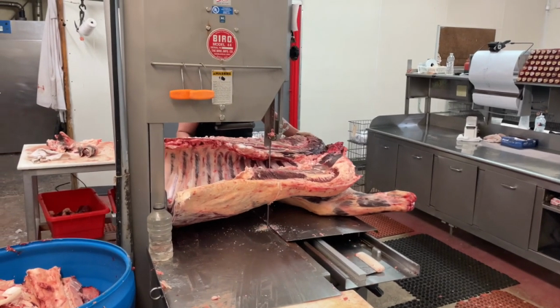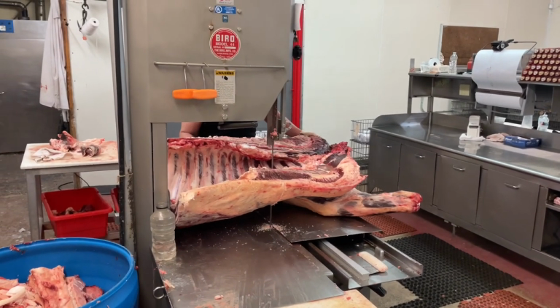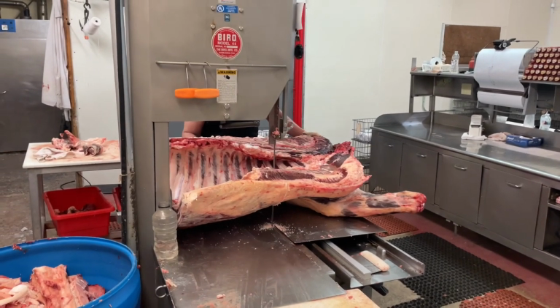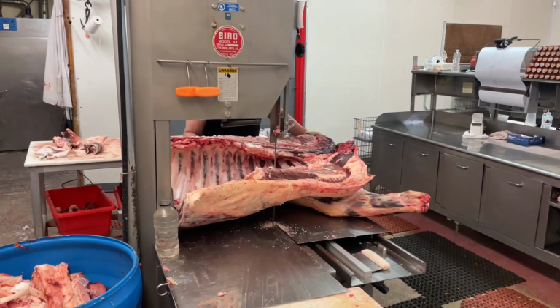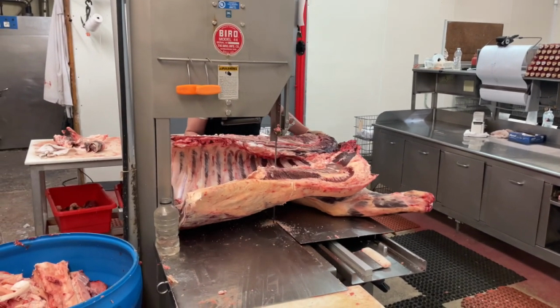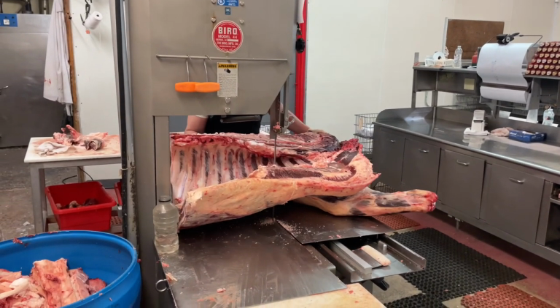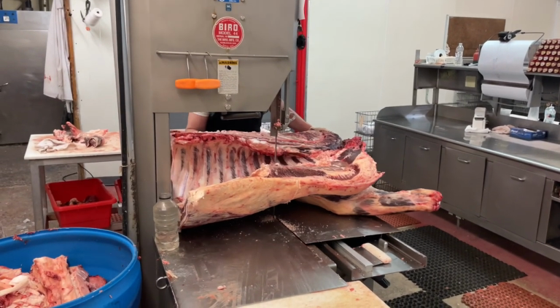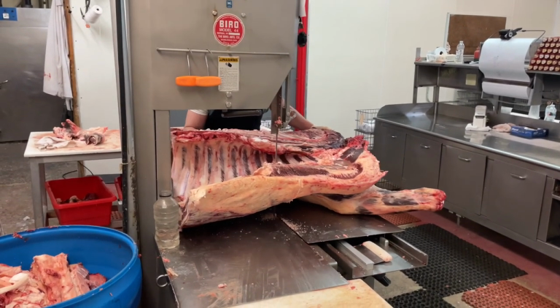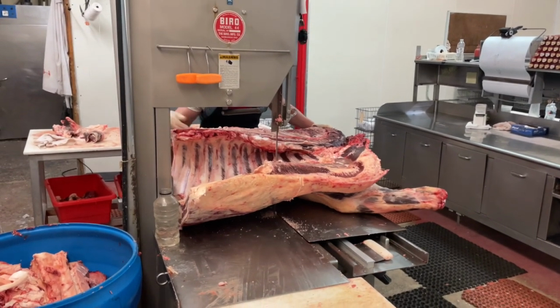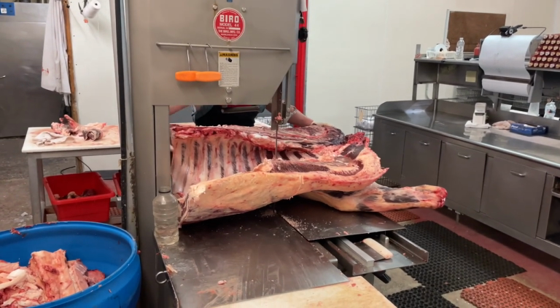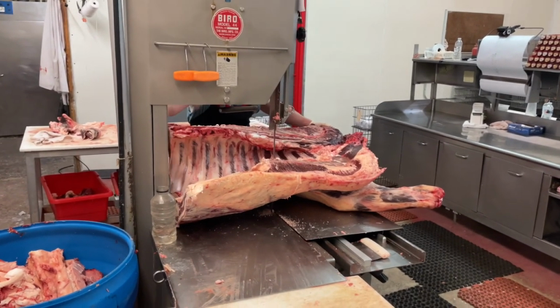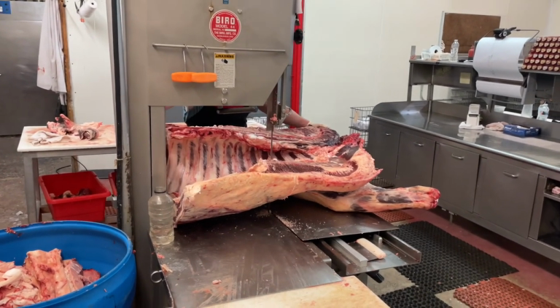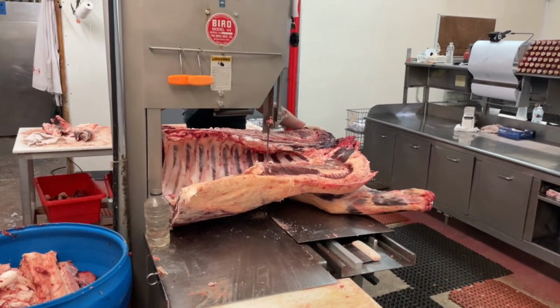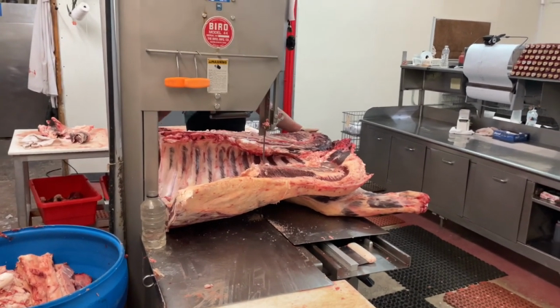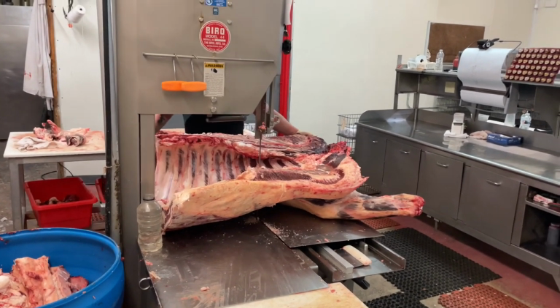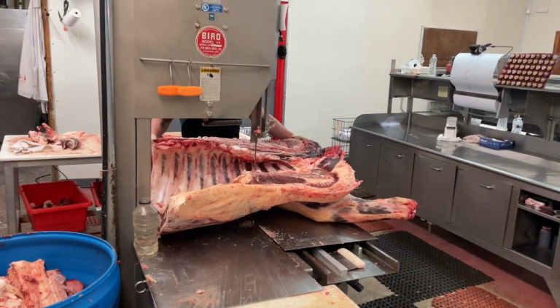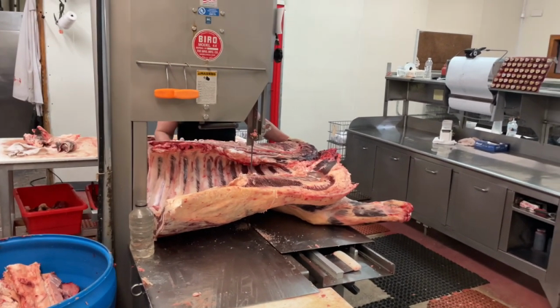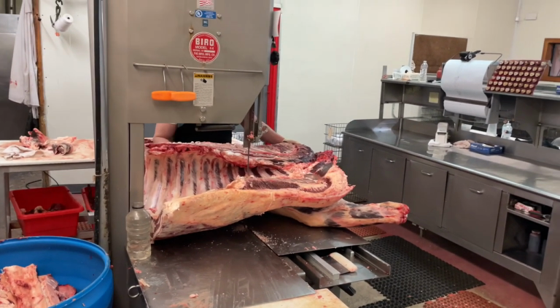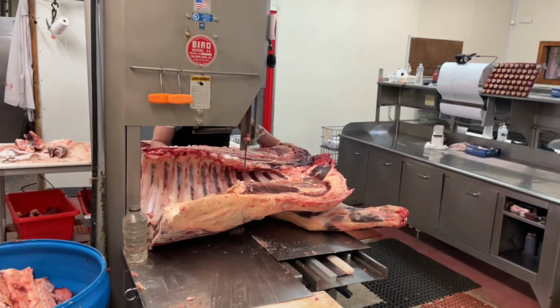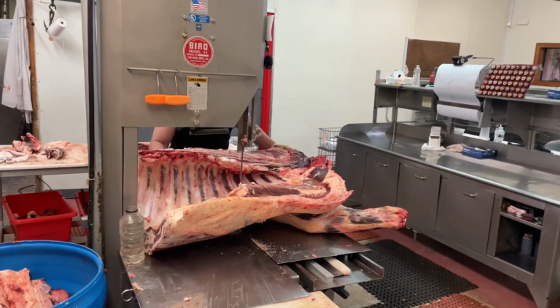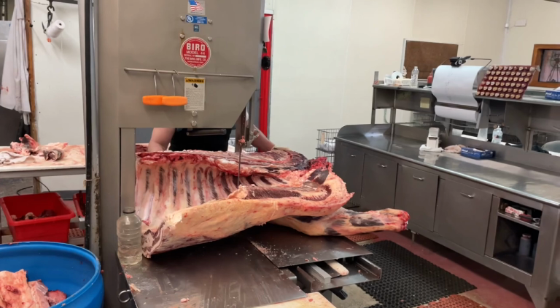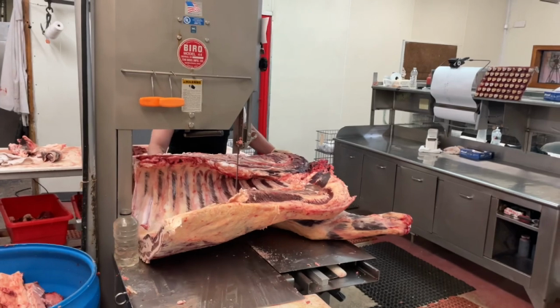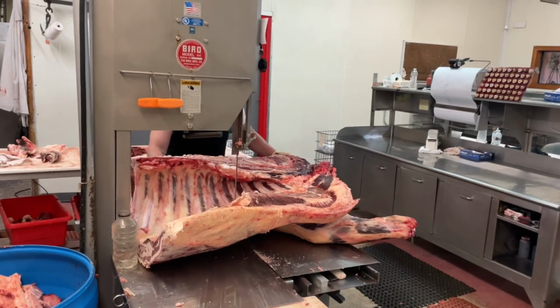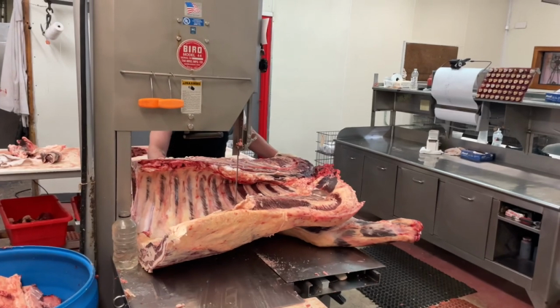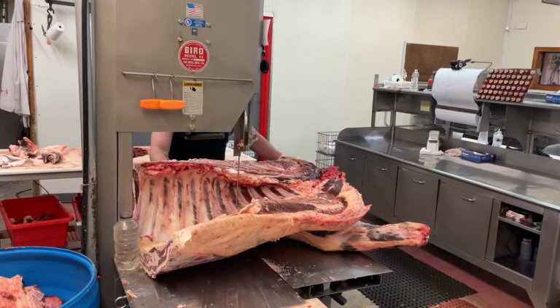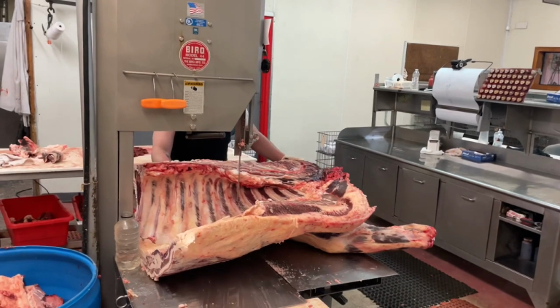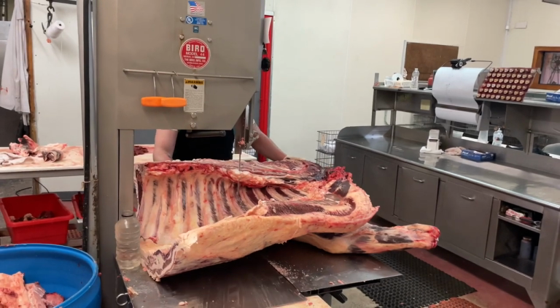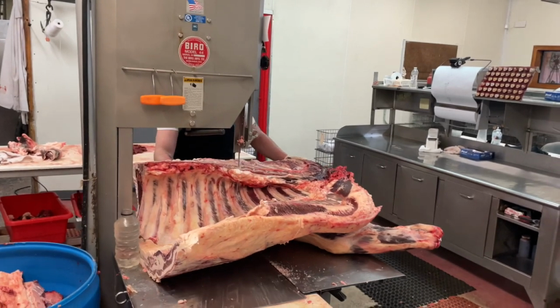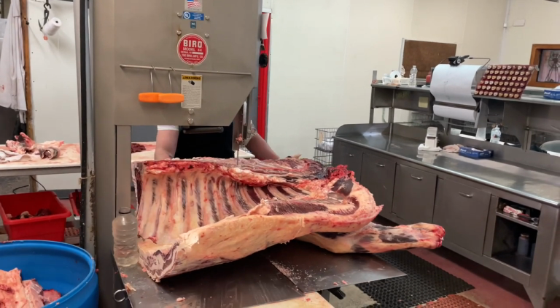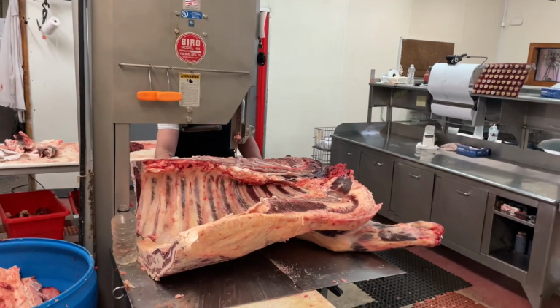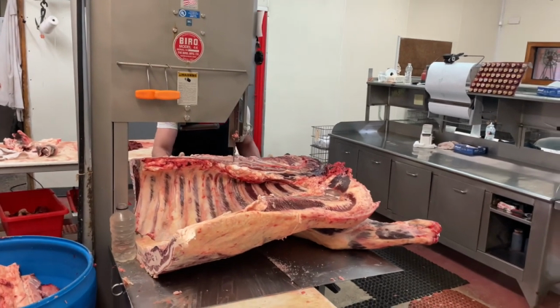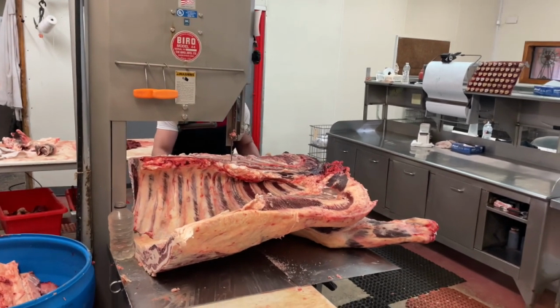Now I'm separating the ribs and the rib steak from the brisket, the arm roast, the chuck roast, and the neck bones.